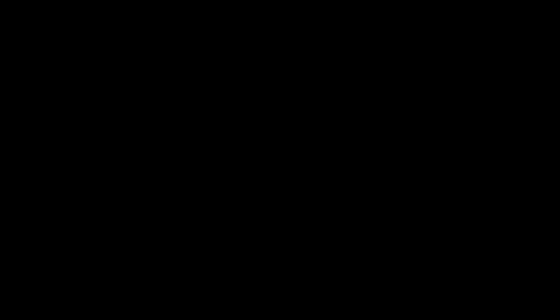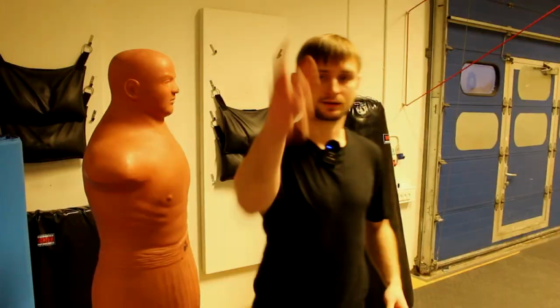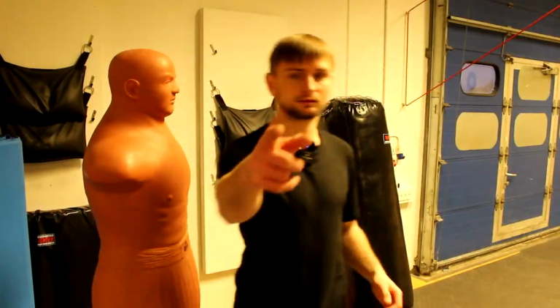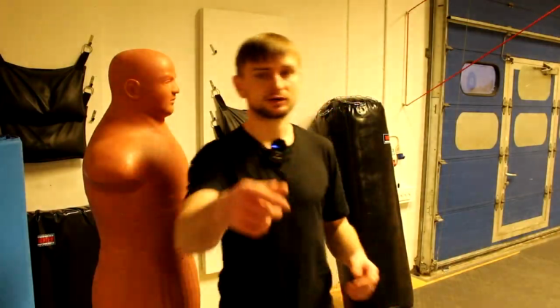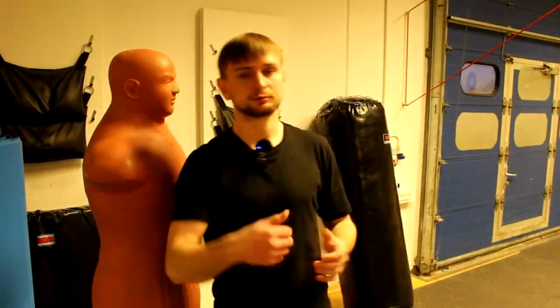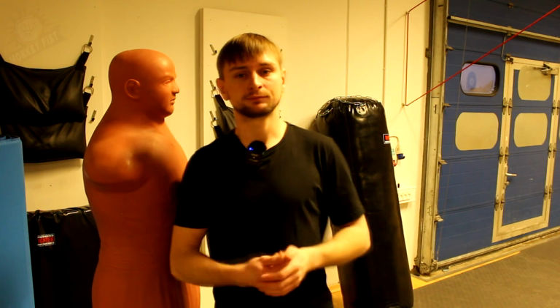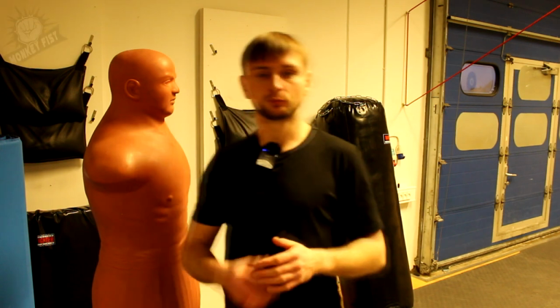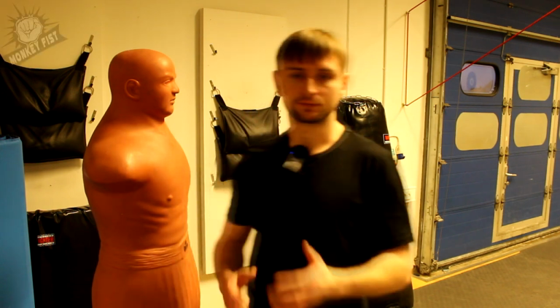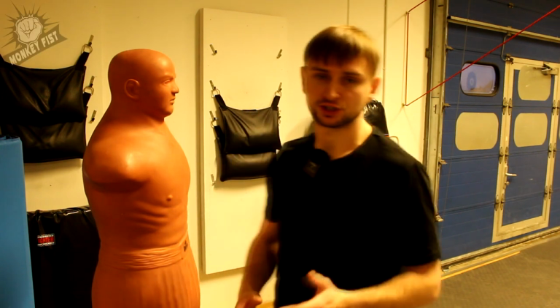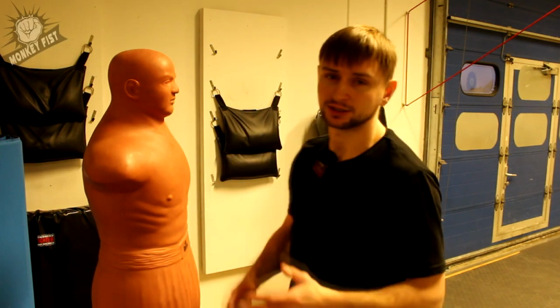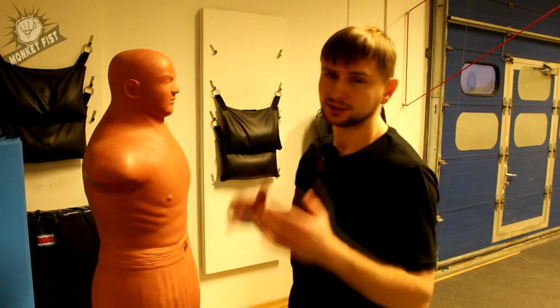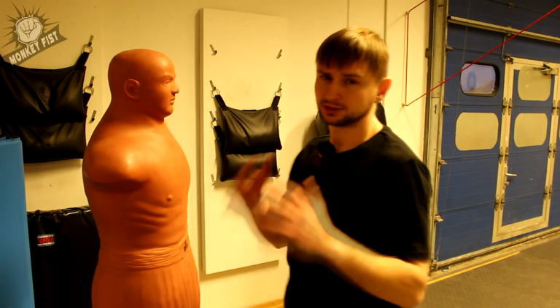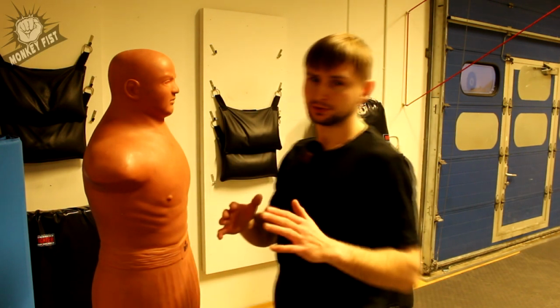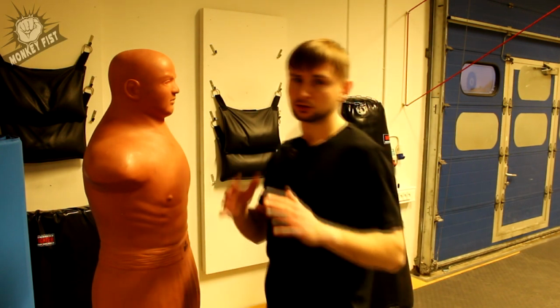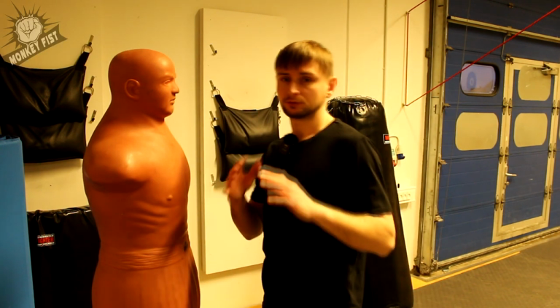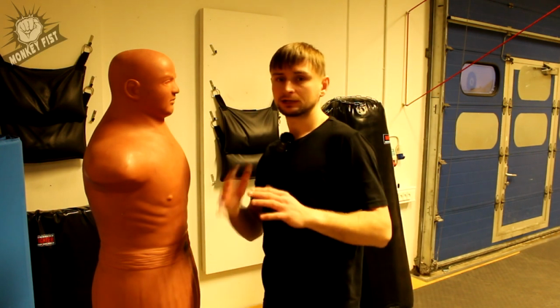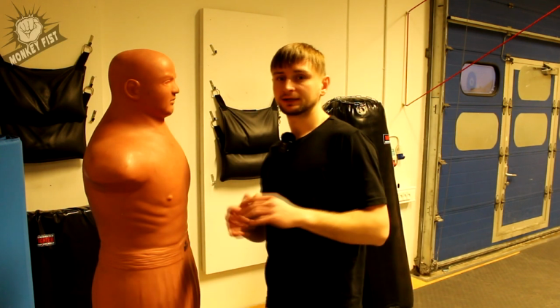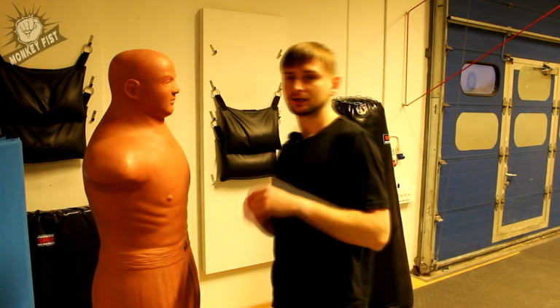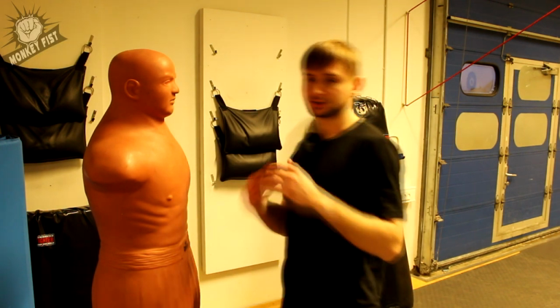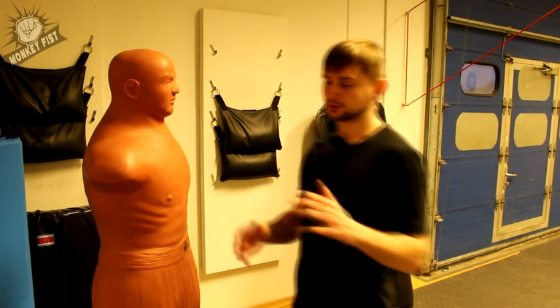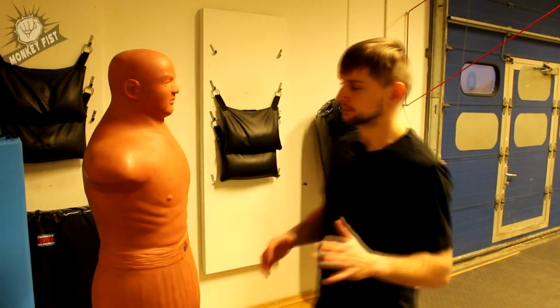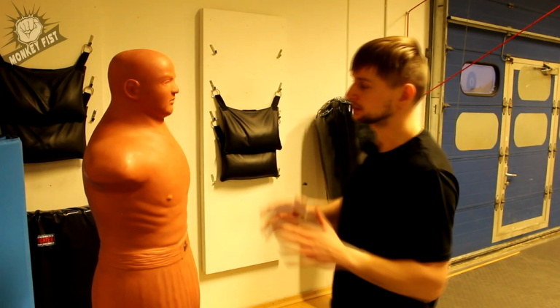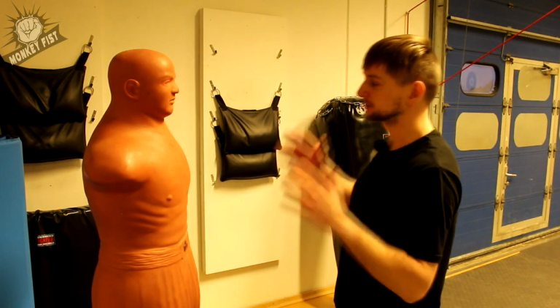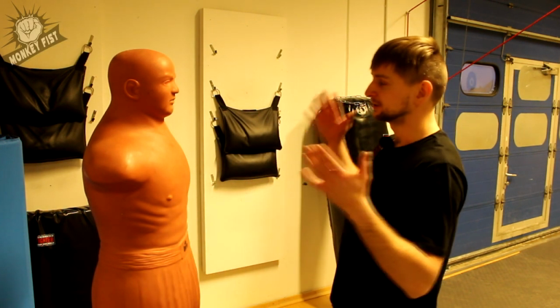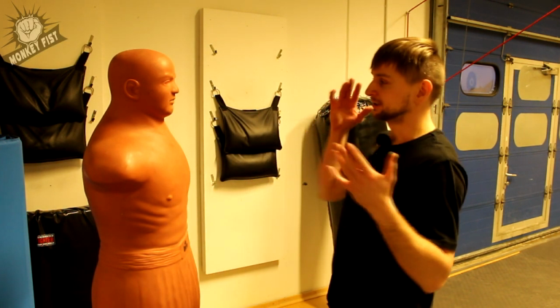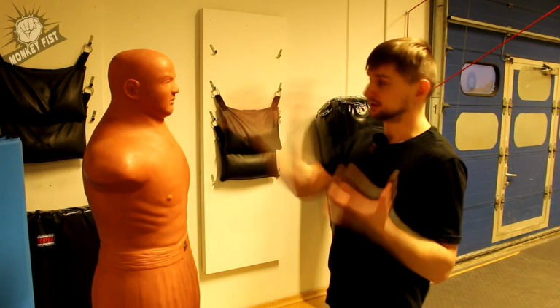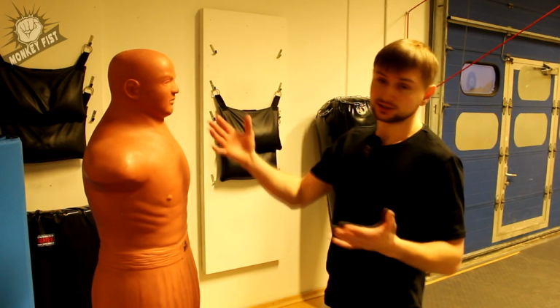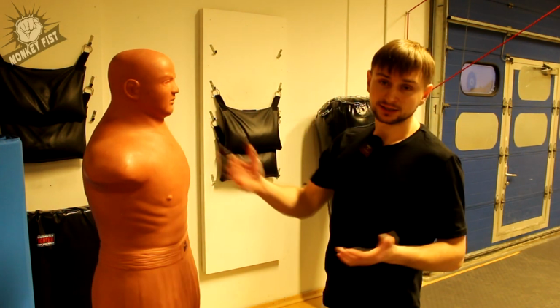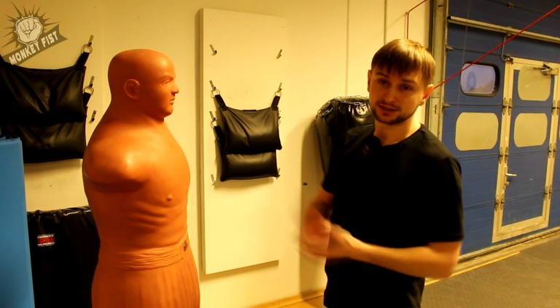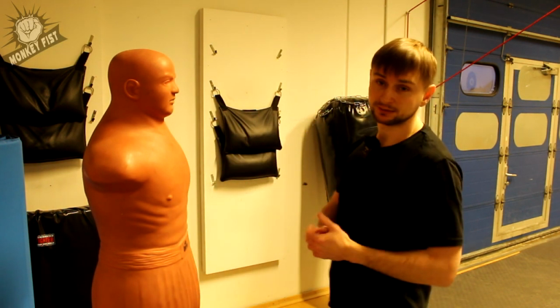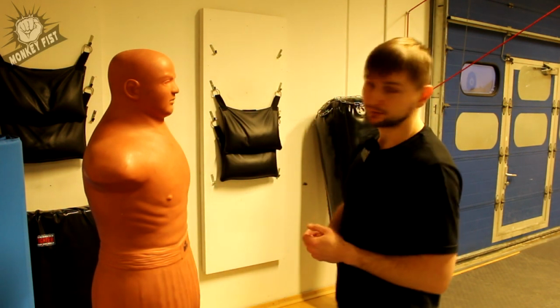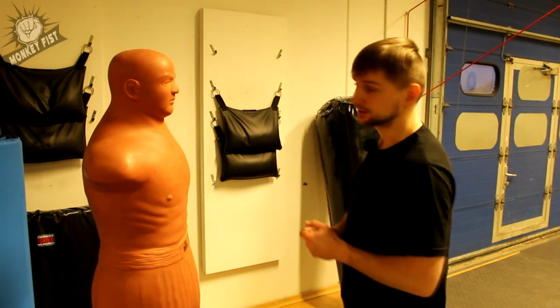Hello everyone, welcome to Monkebish channel. This video is going to be really quick. Let's talk about distance in self-defense.